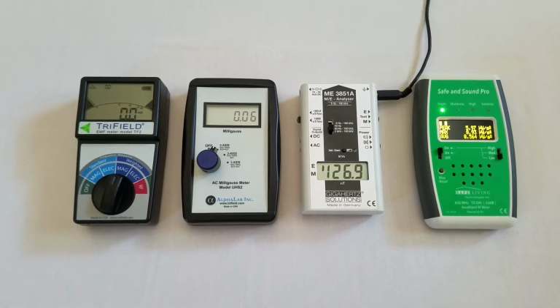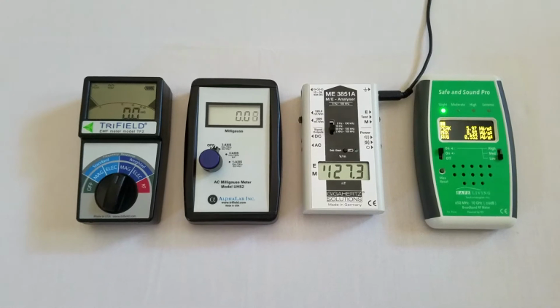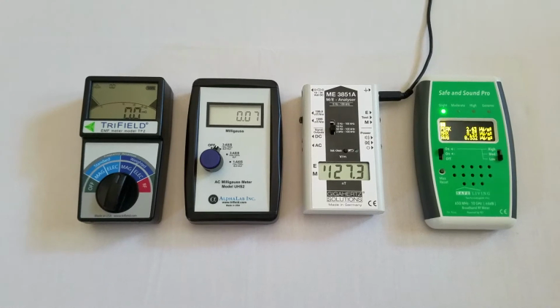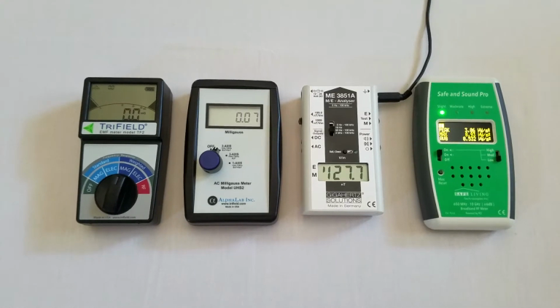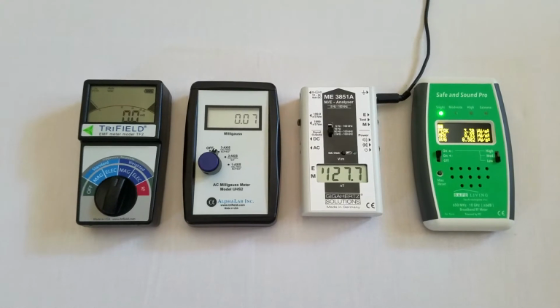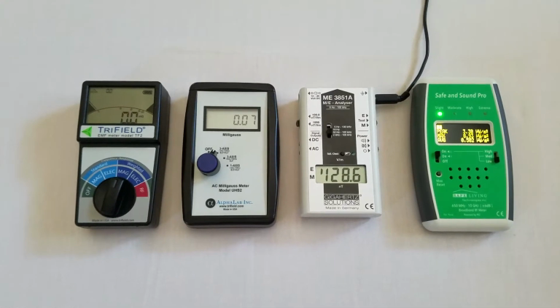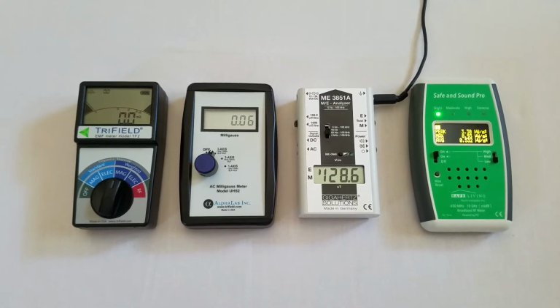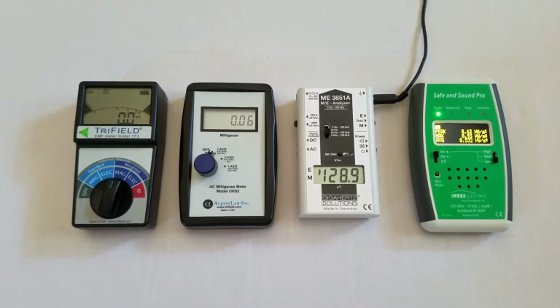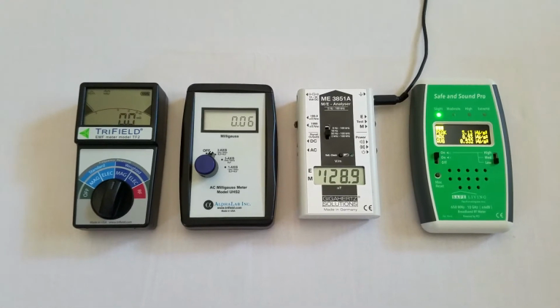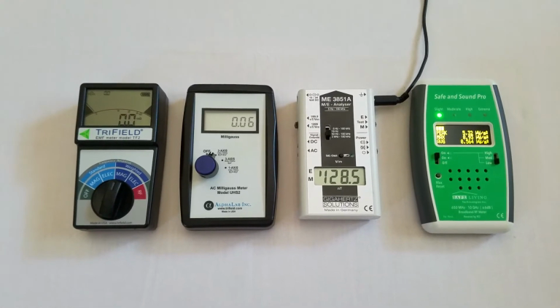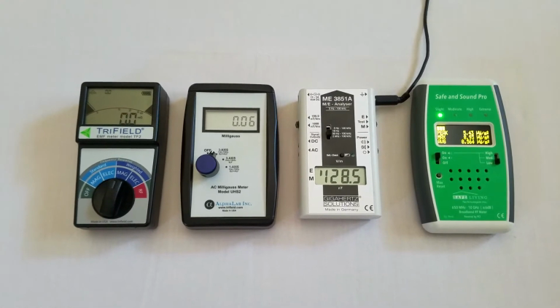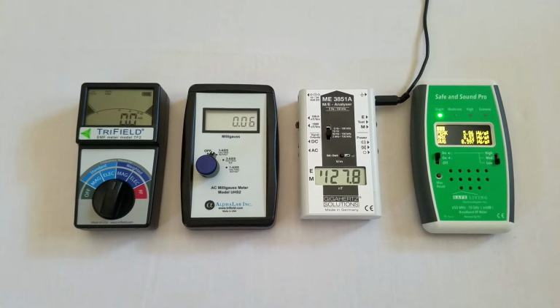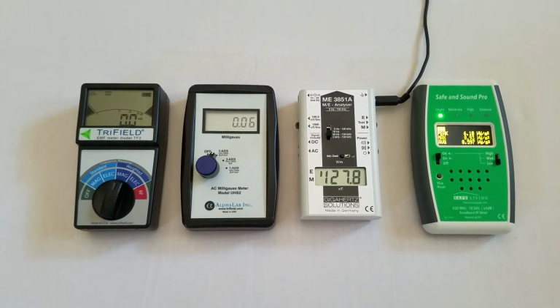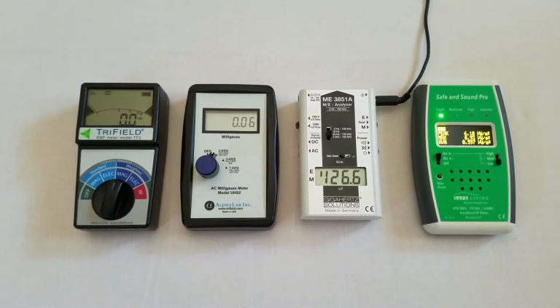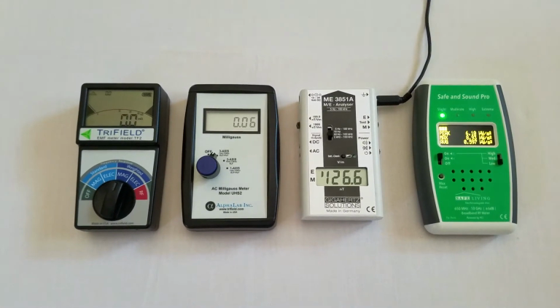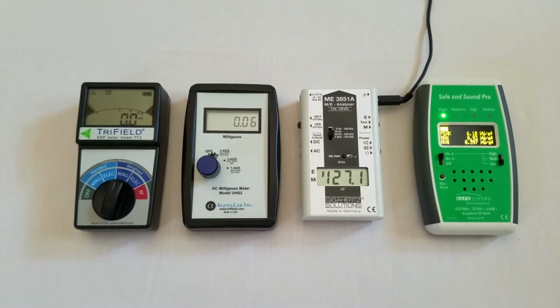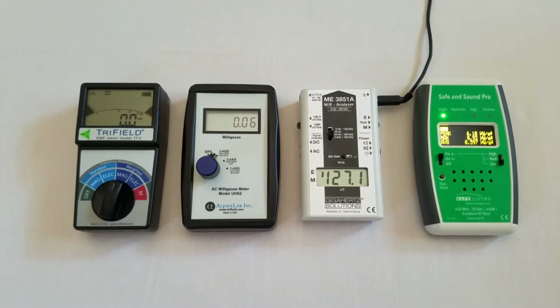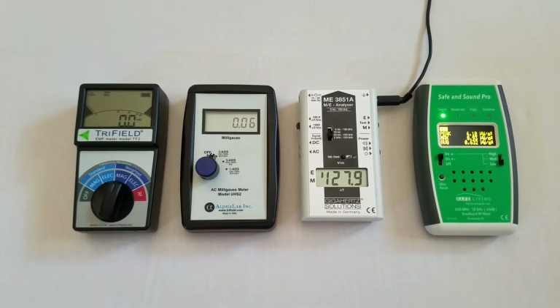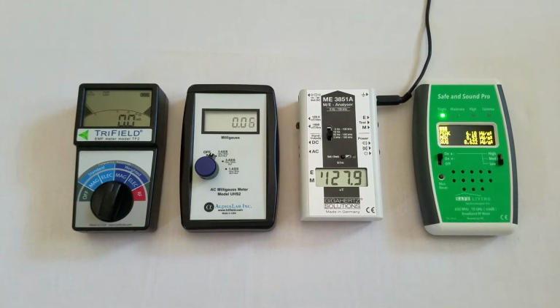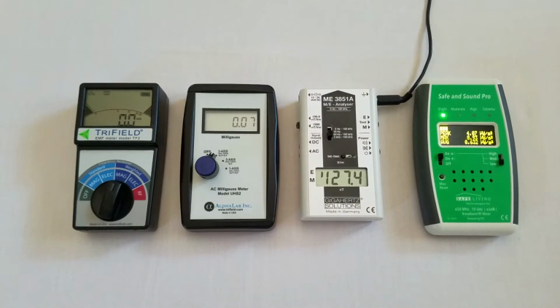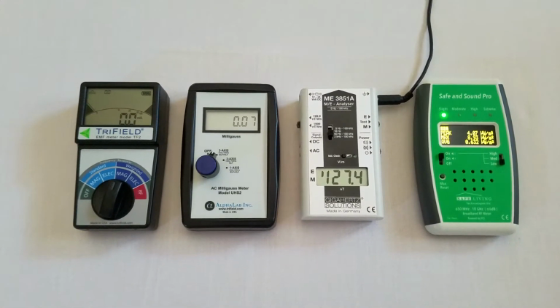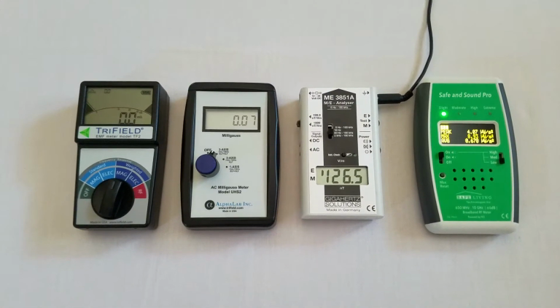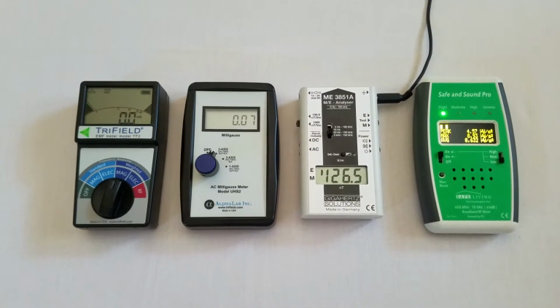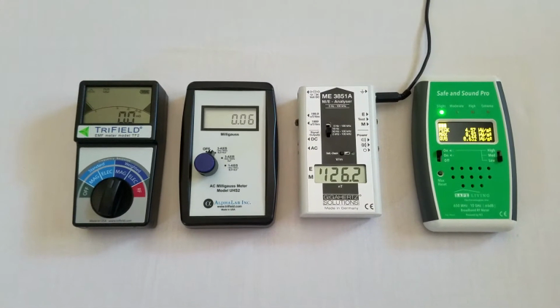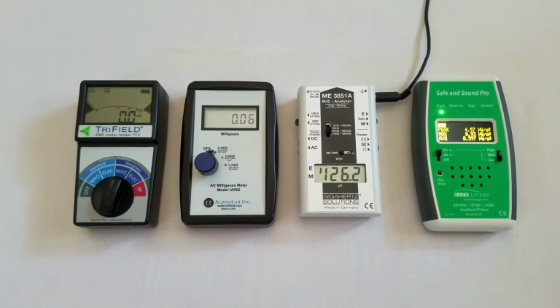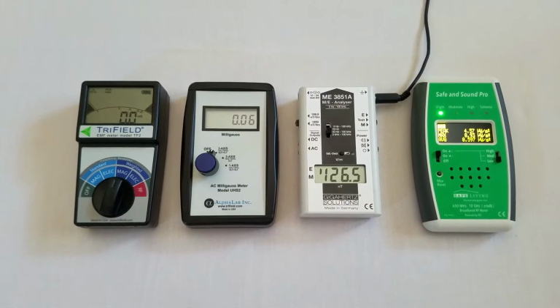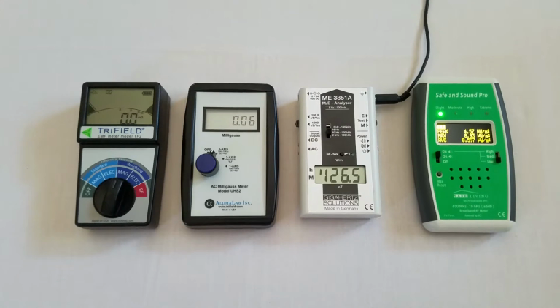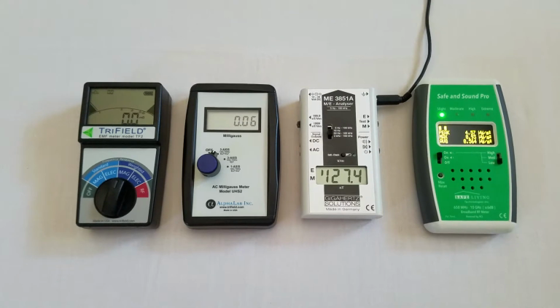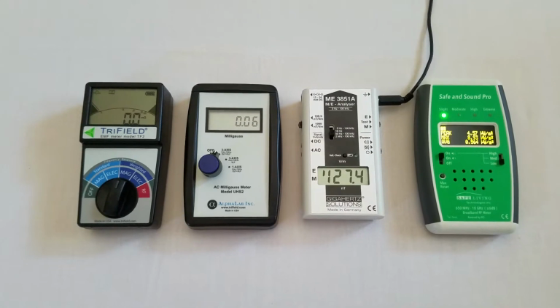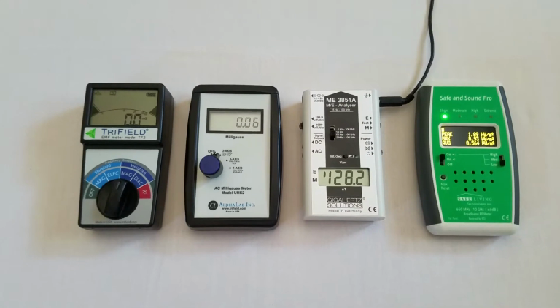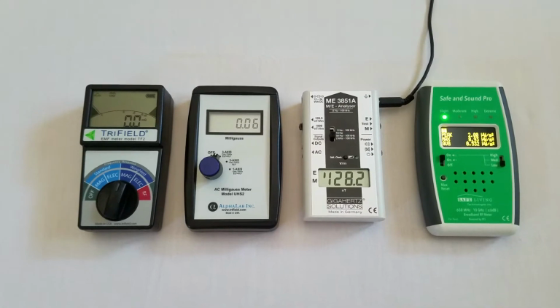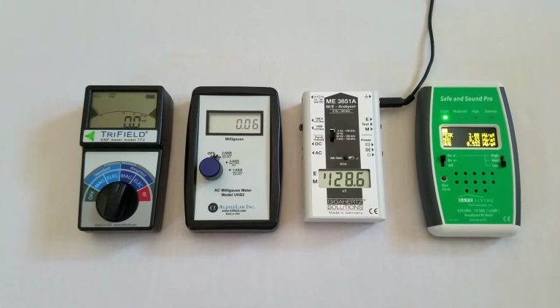In this video I compare the Trifield TF2 with some of the more accurate meters on the market today.